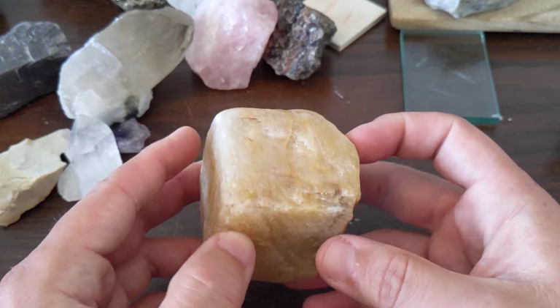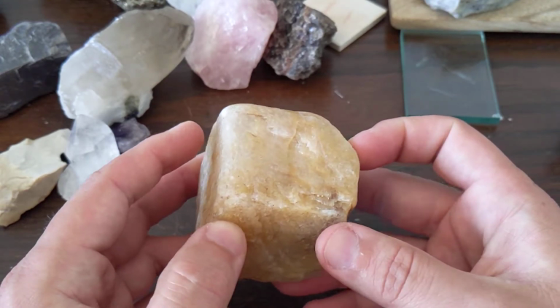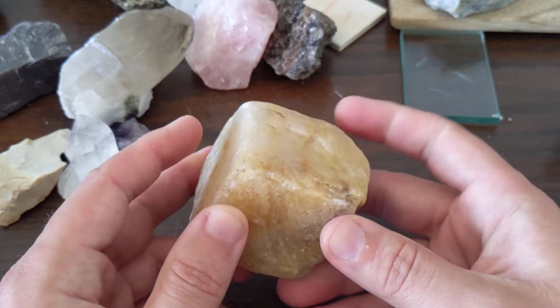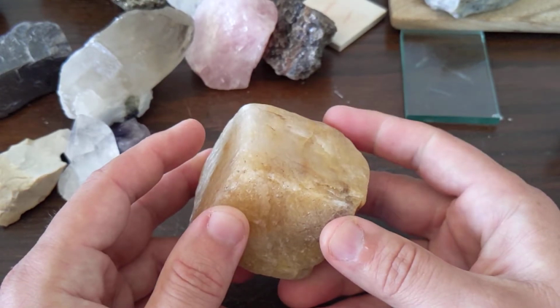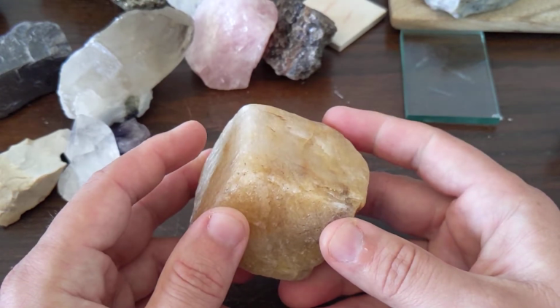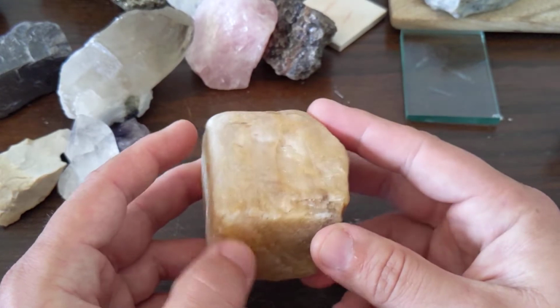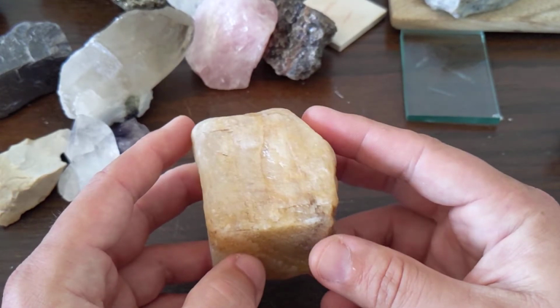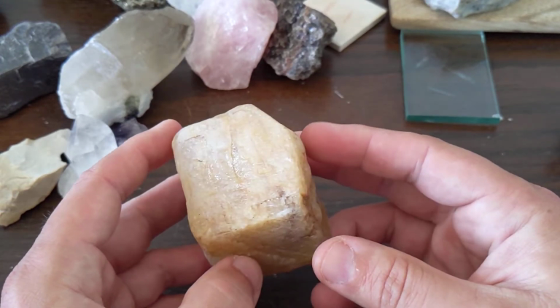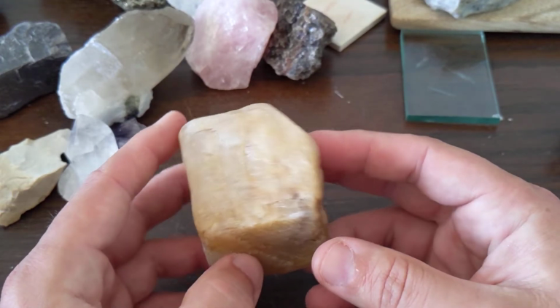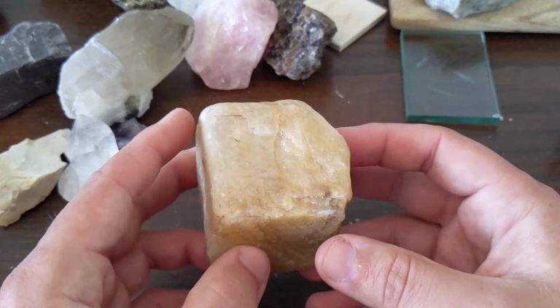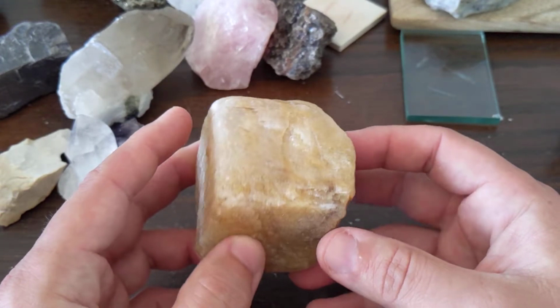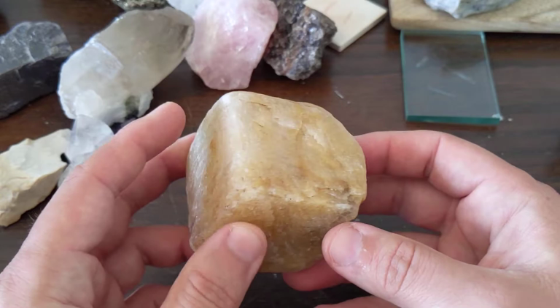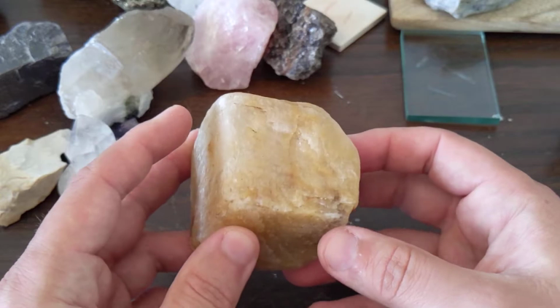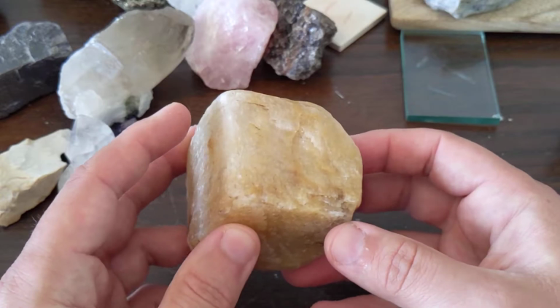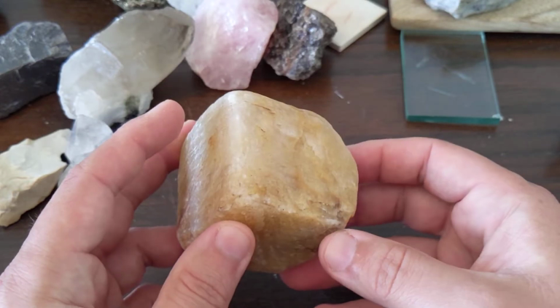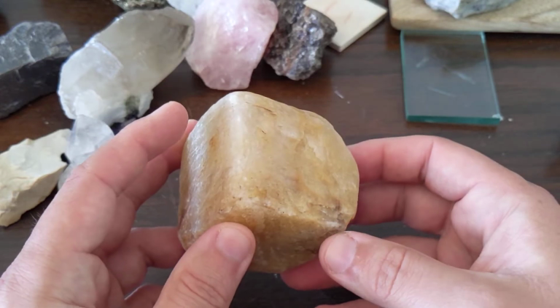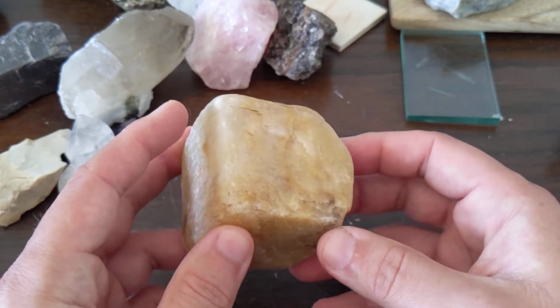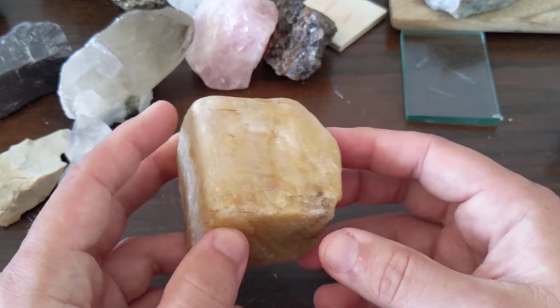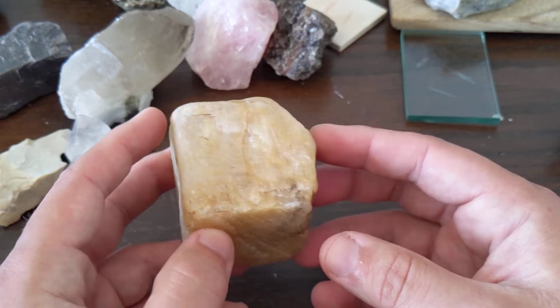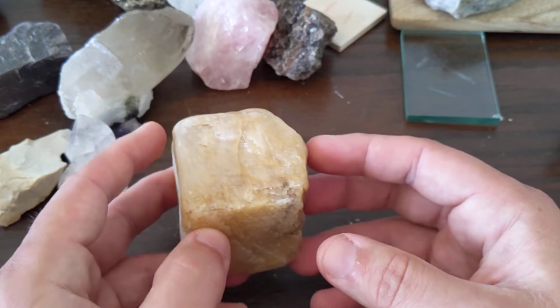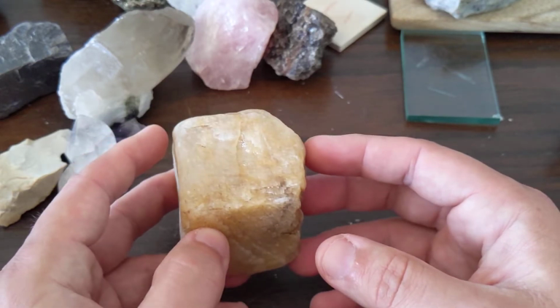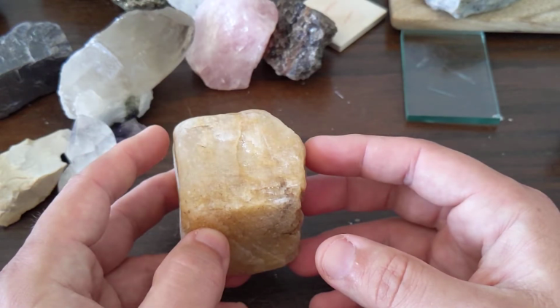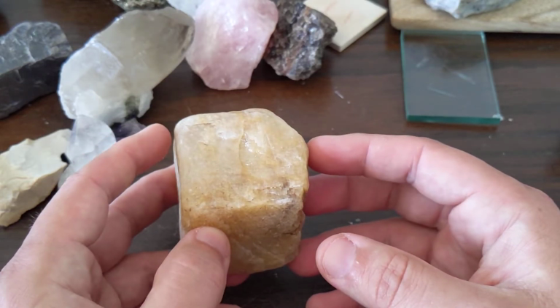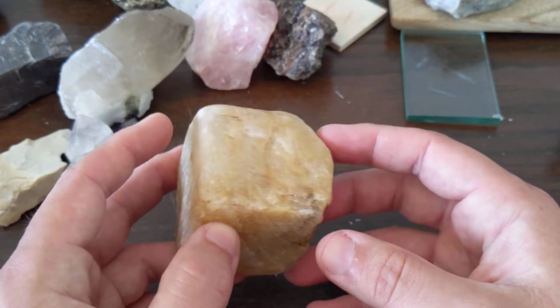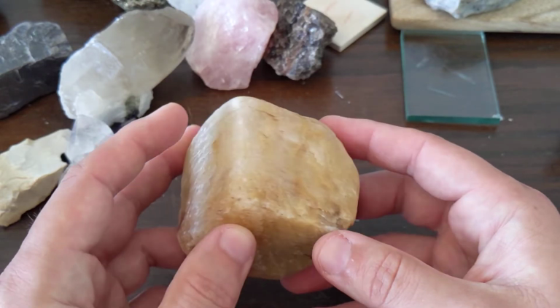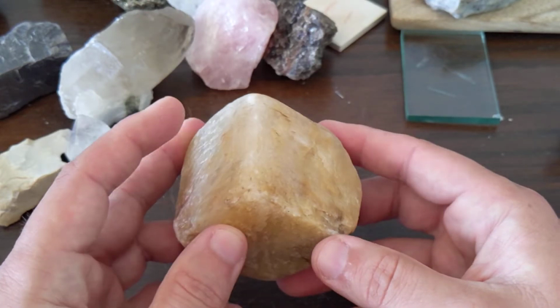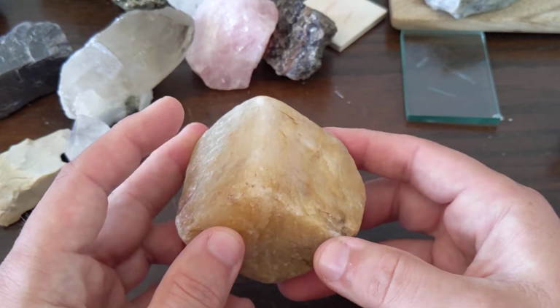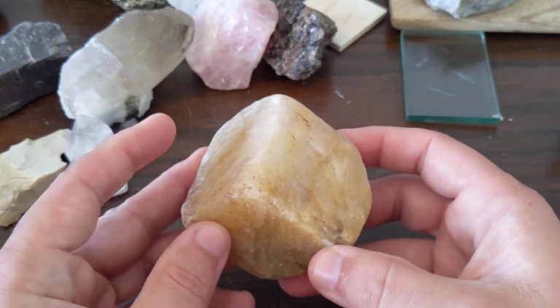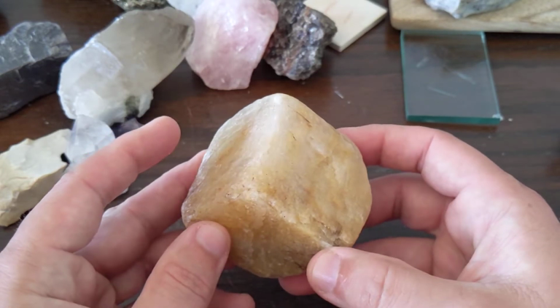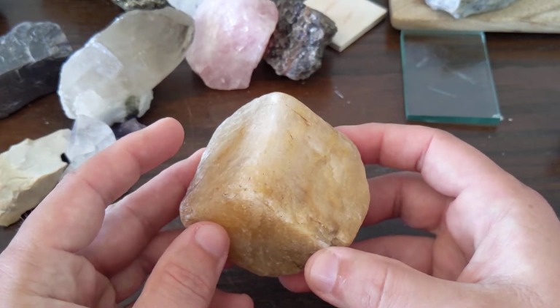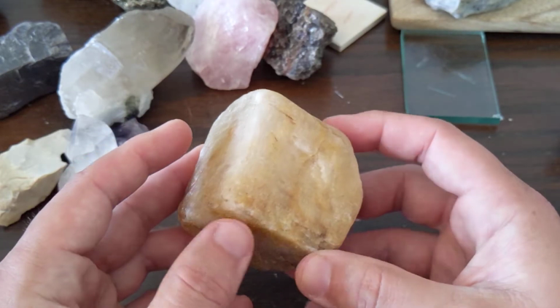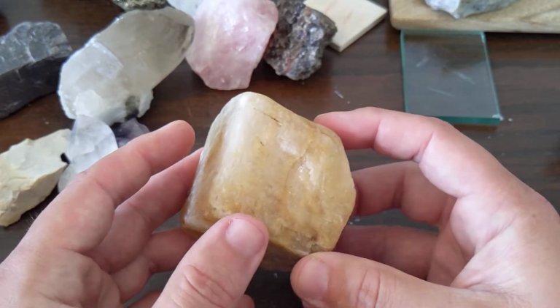So it's a calcium atom, a carbon atom, and then three oxygen atoms.